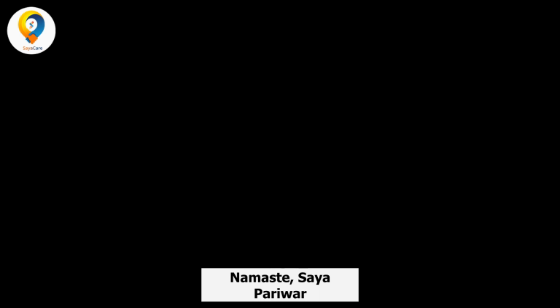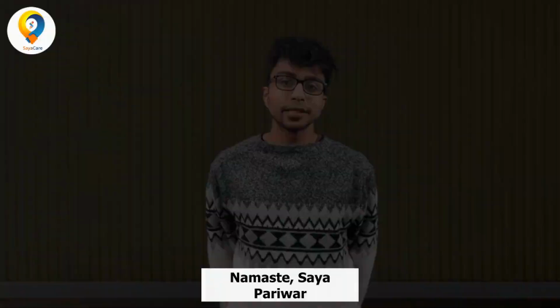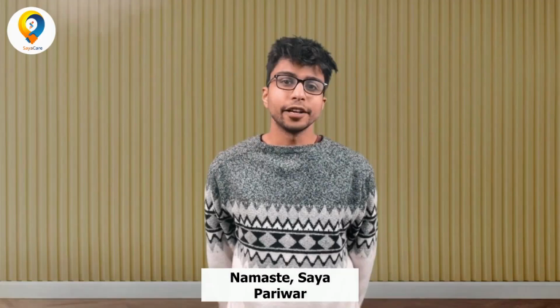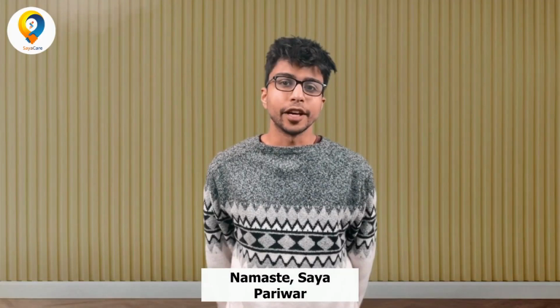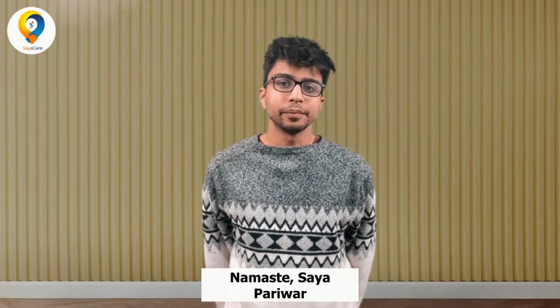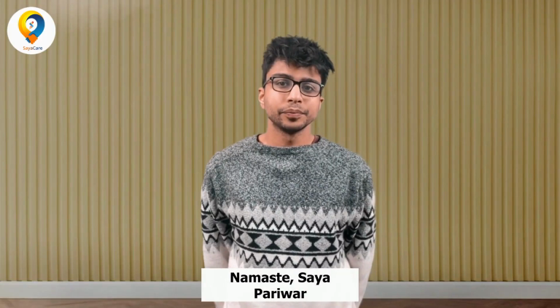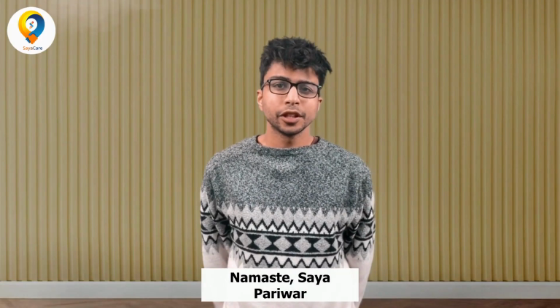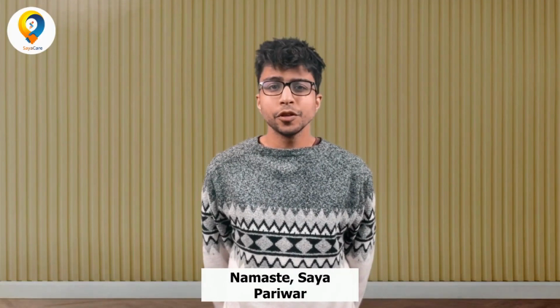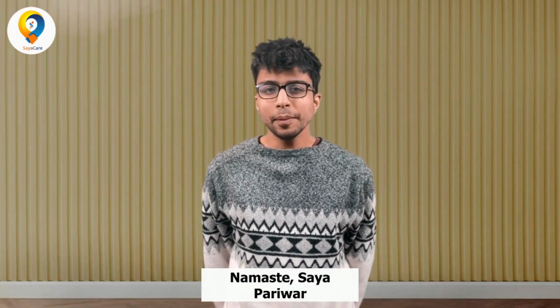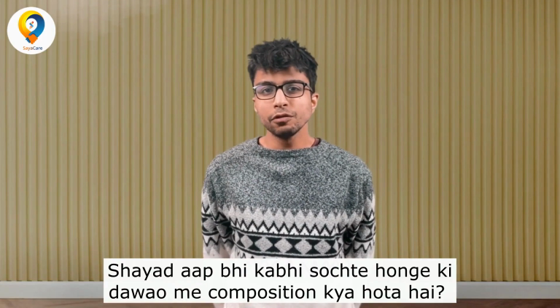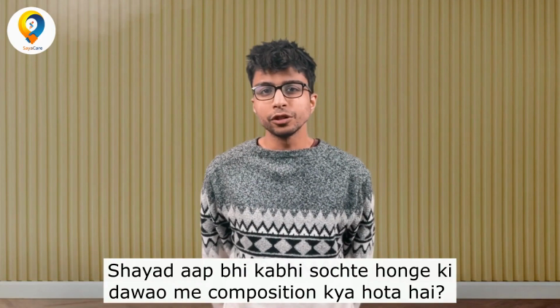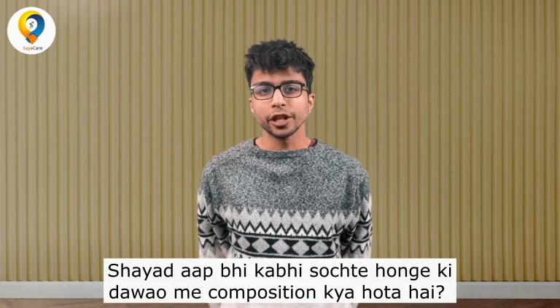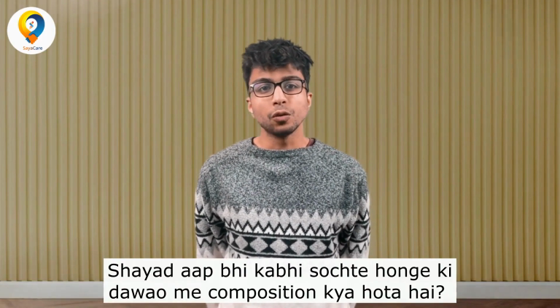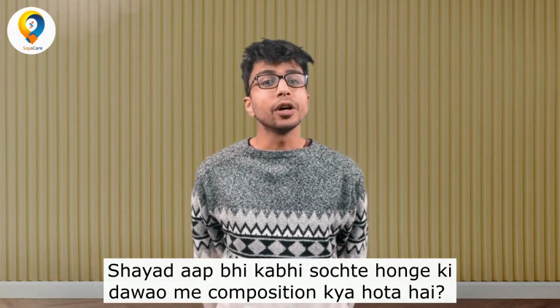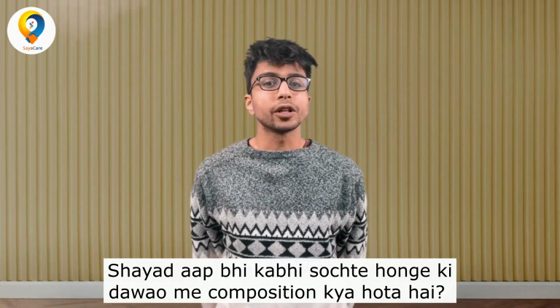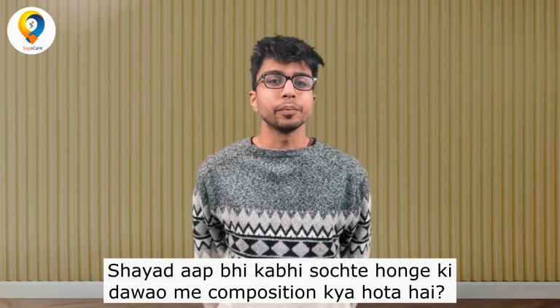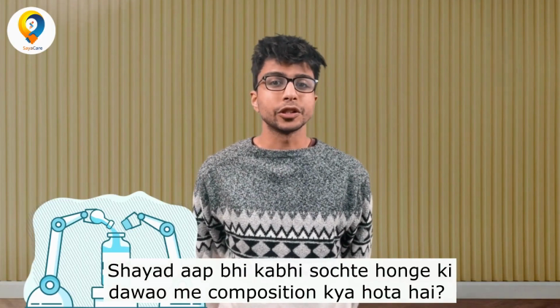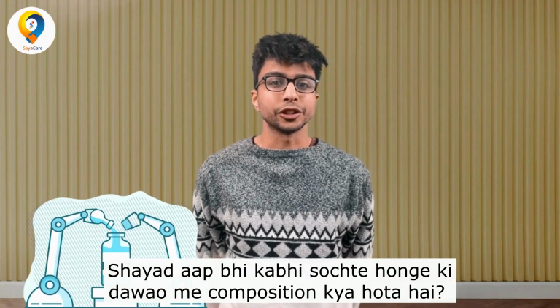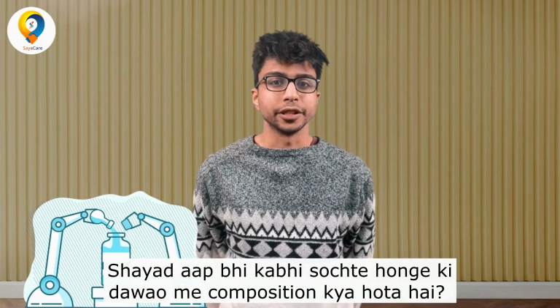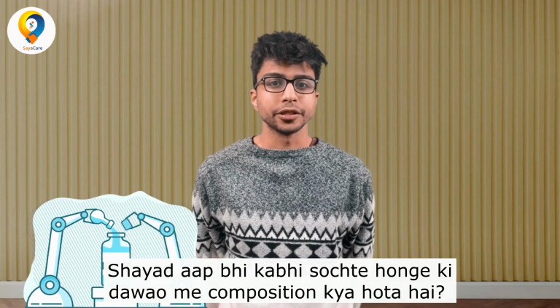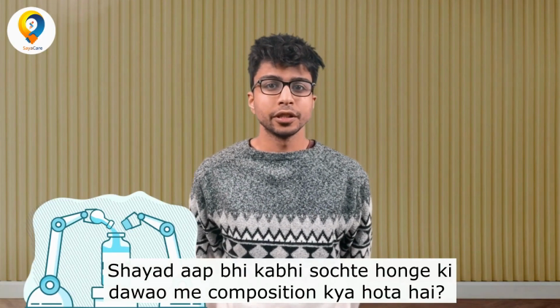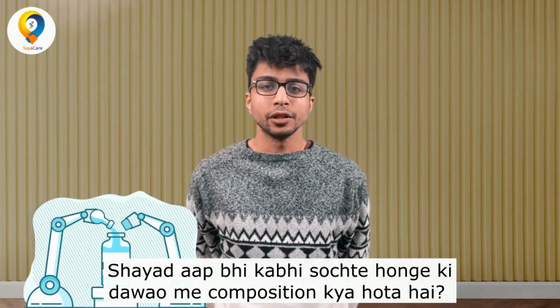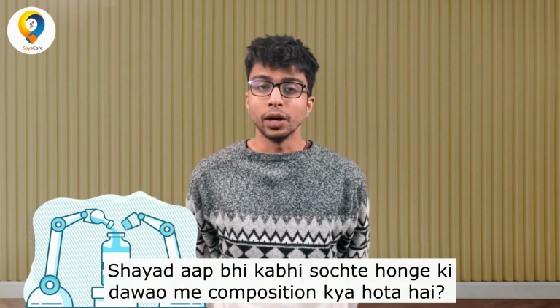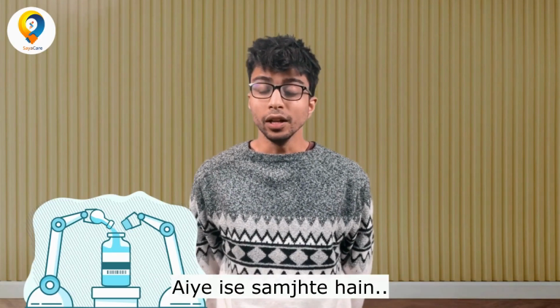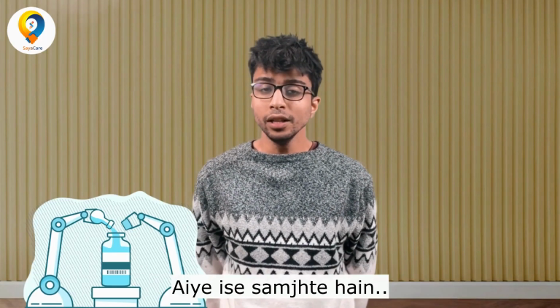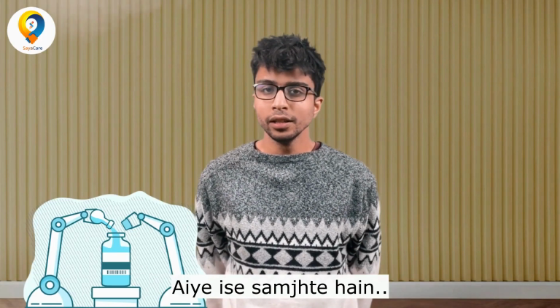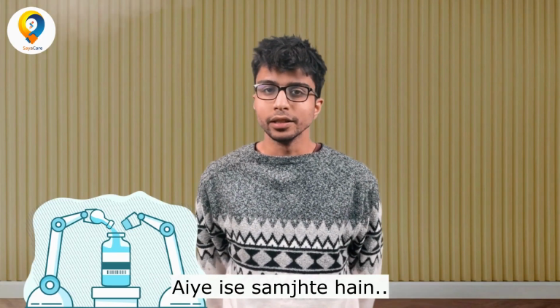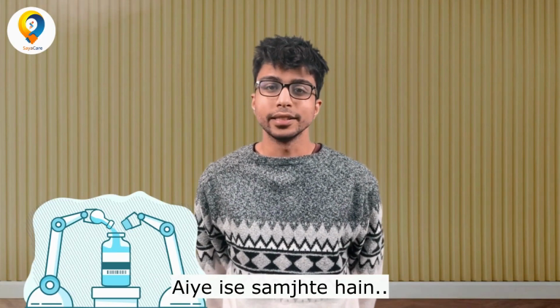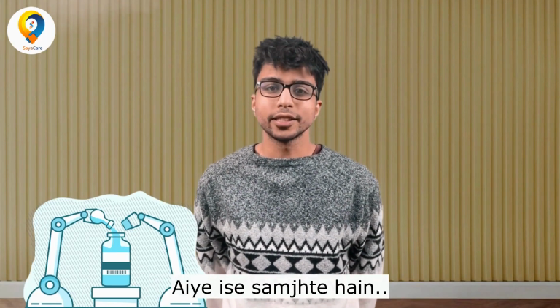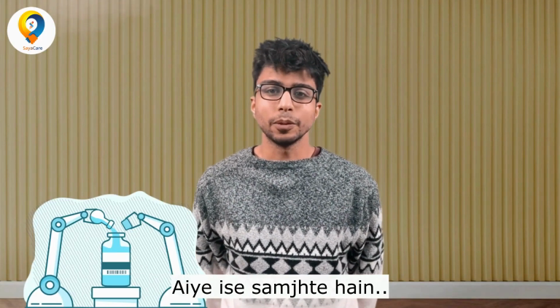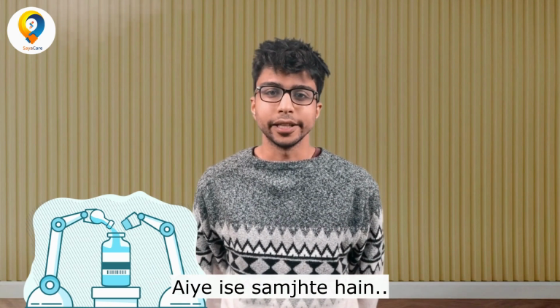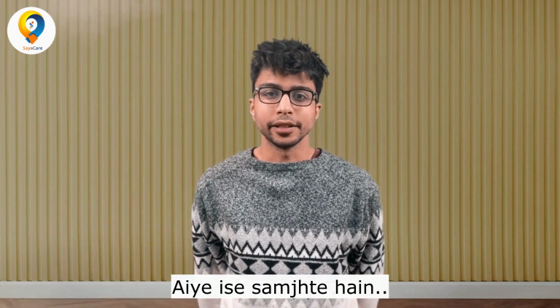Hi, Sci-Fam. You might be wondering what a composition is. Well, let's explain it.